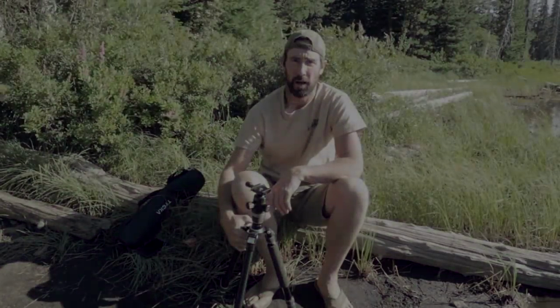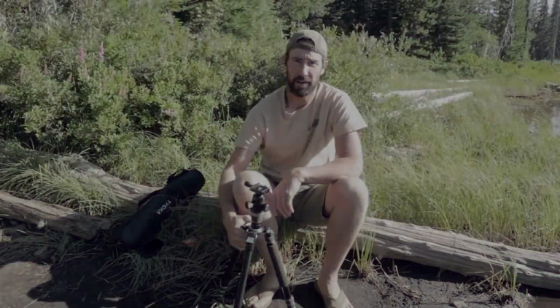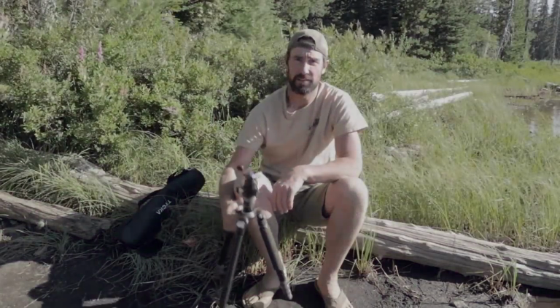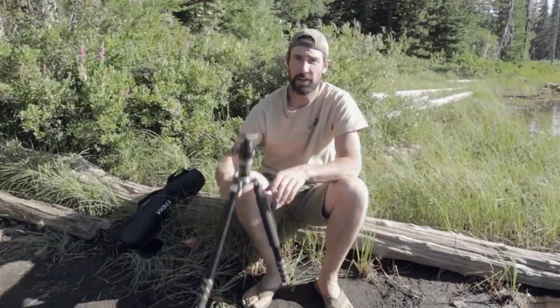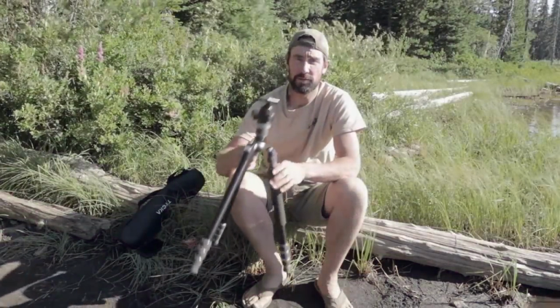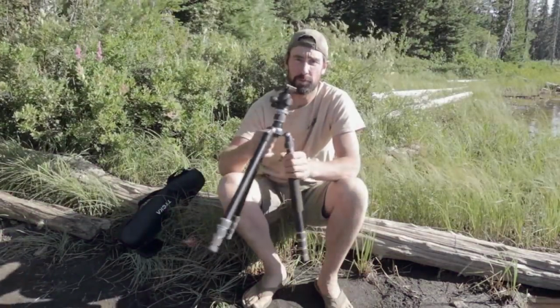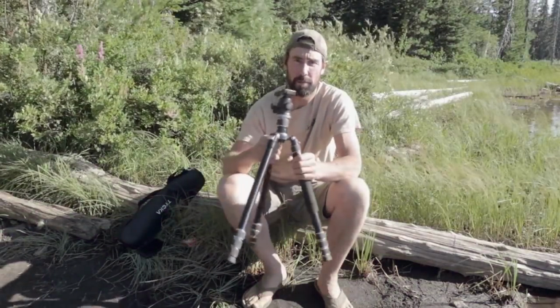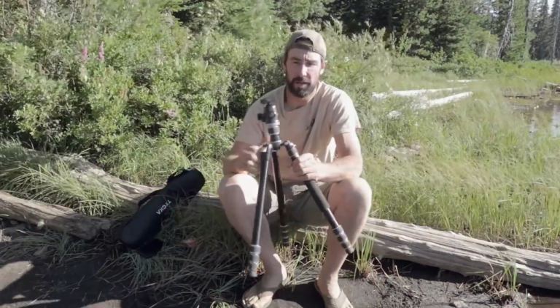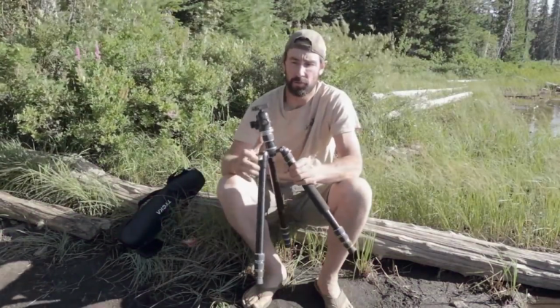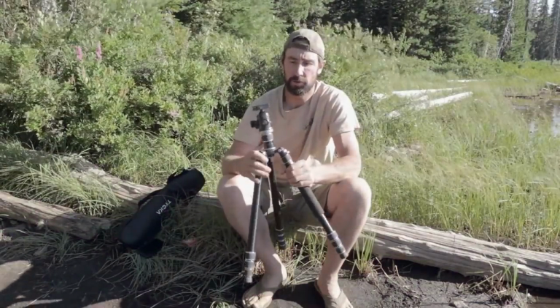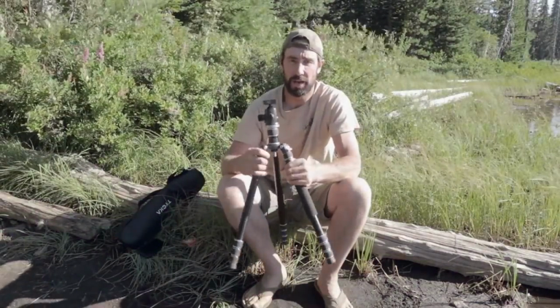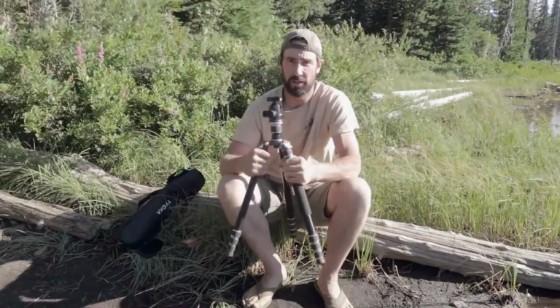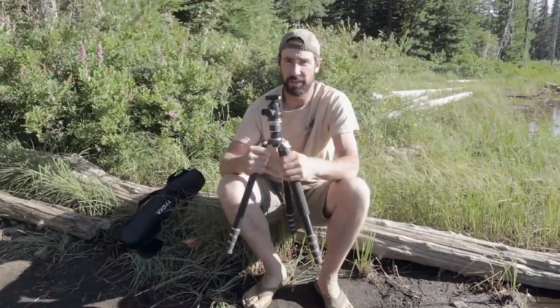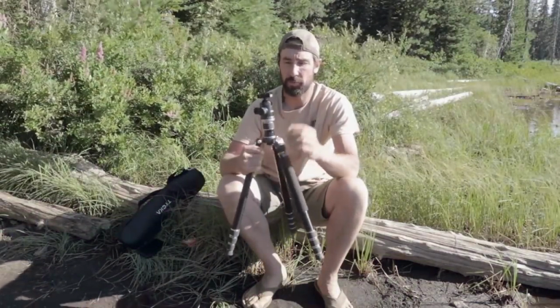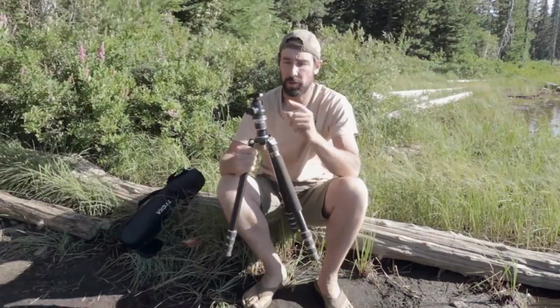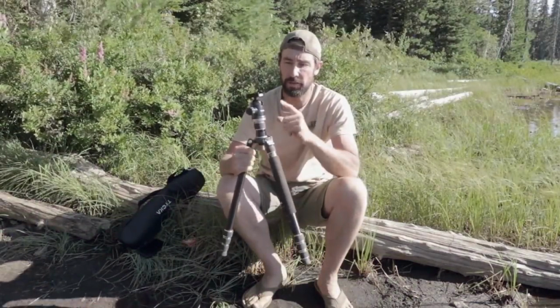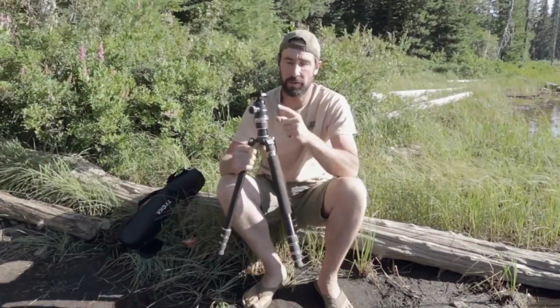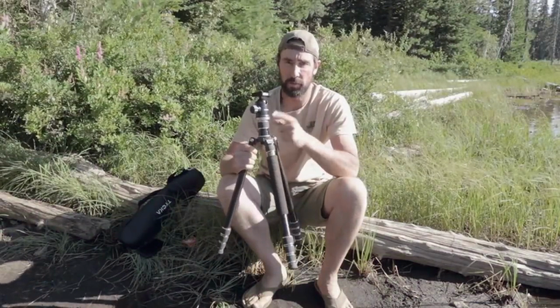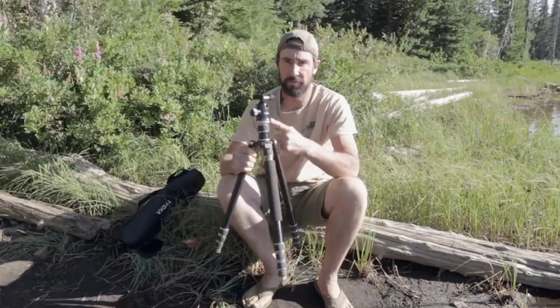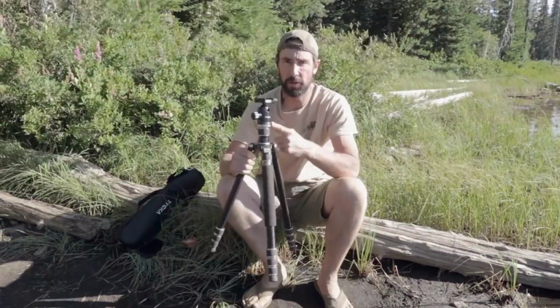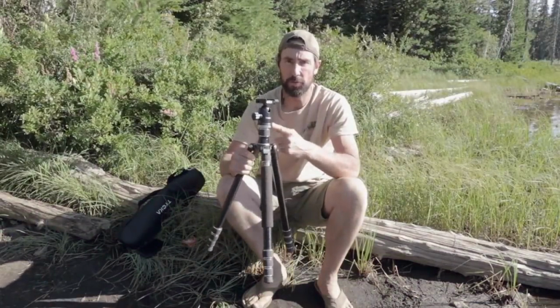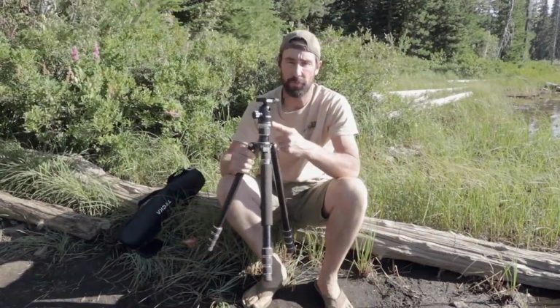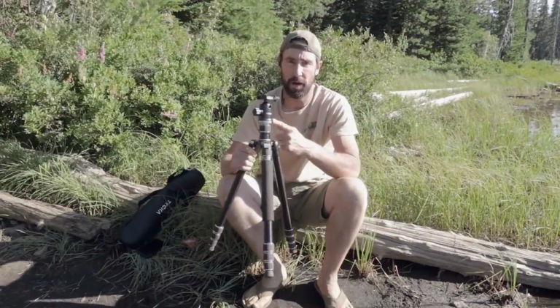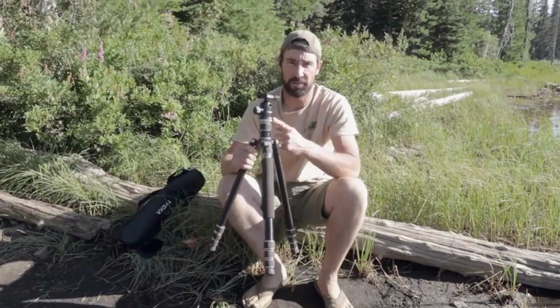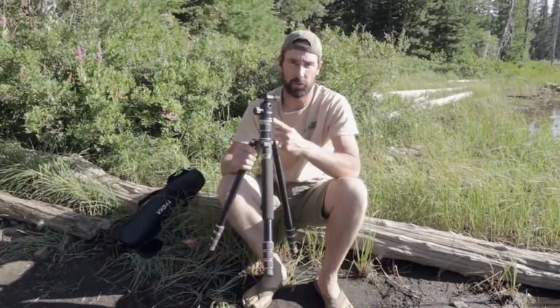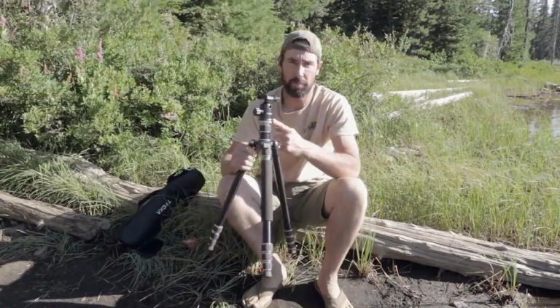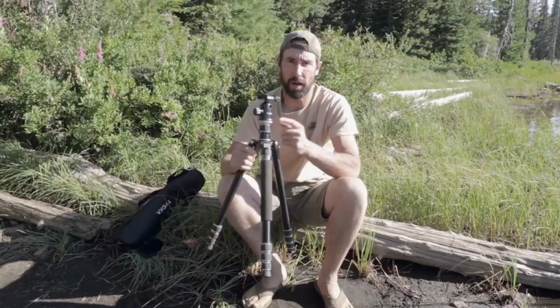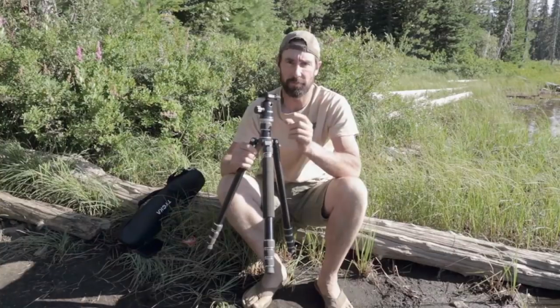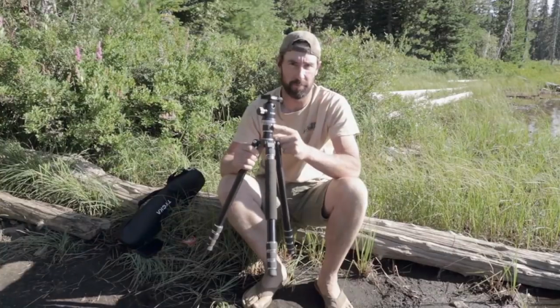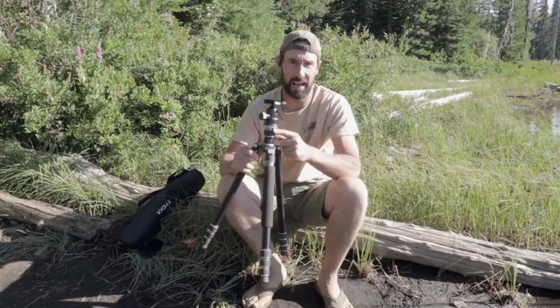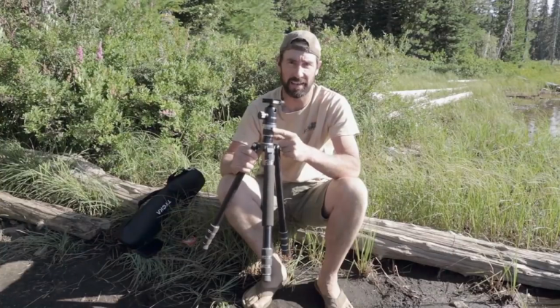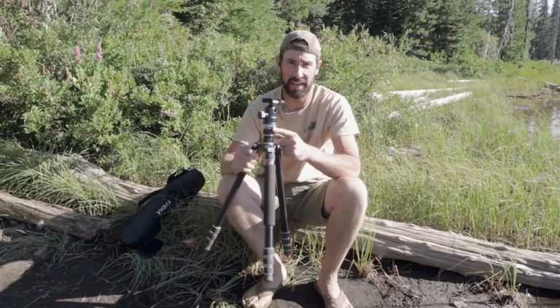This is Jason with the Primal Outdoors channel and today we're going to be doing a review on this tripod from Taika.